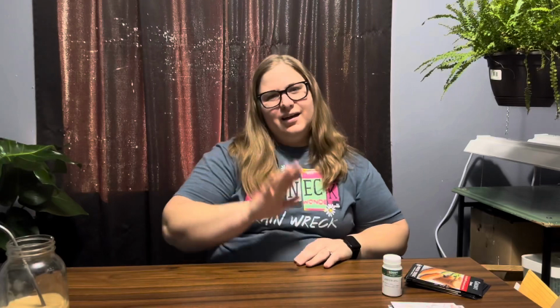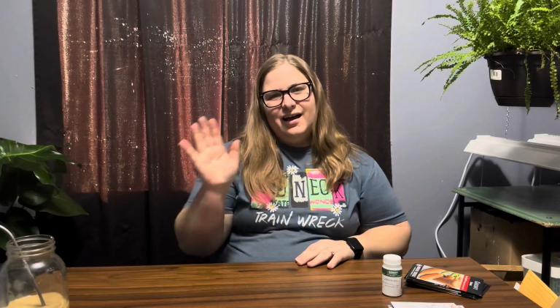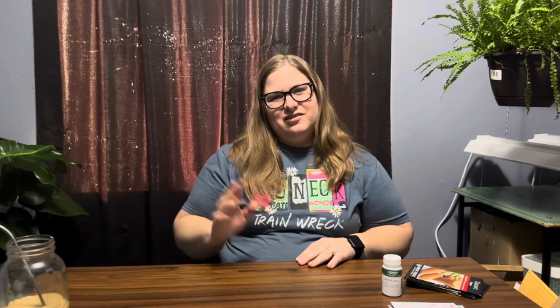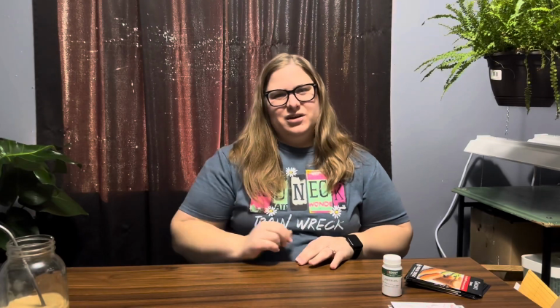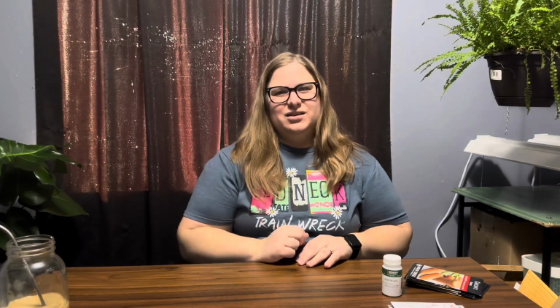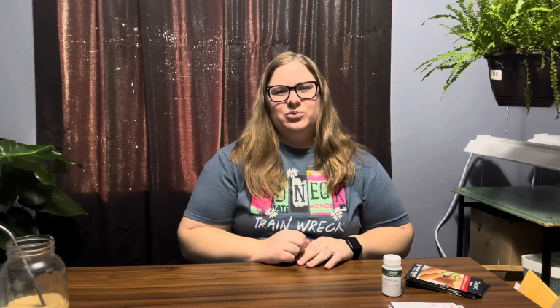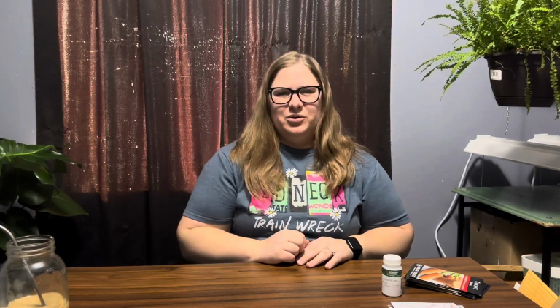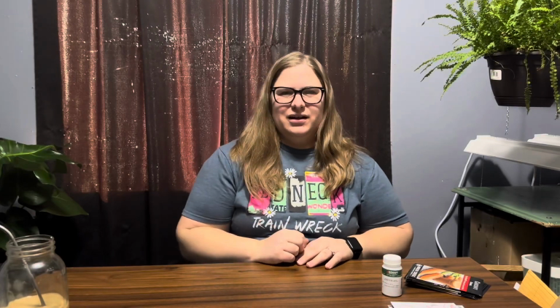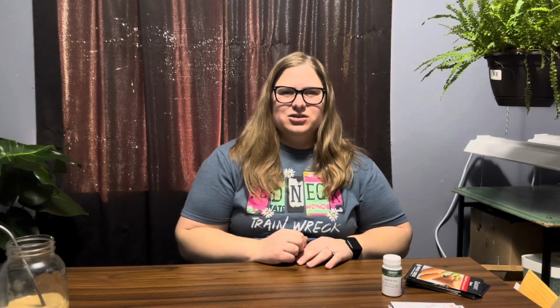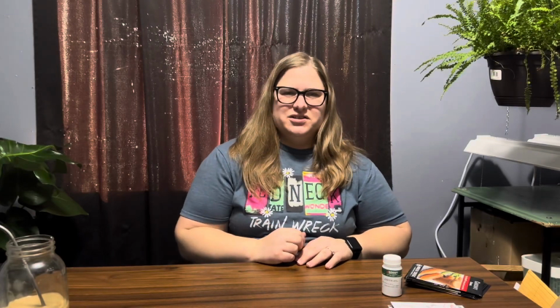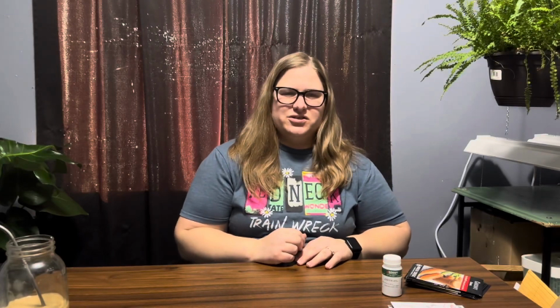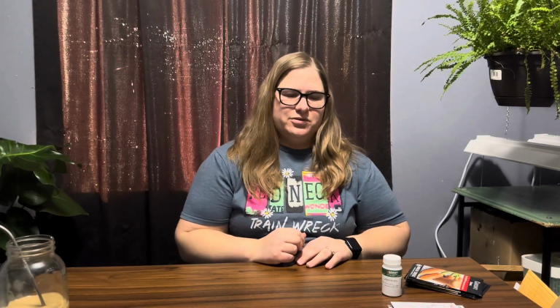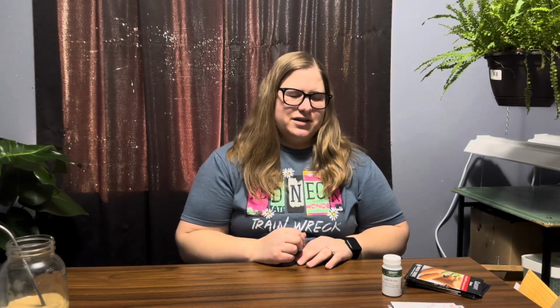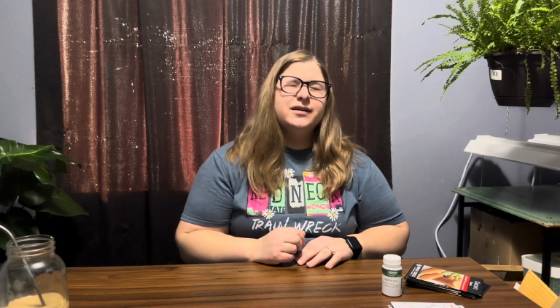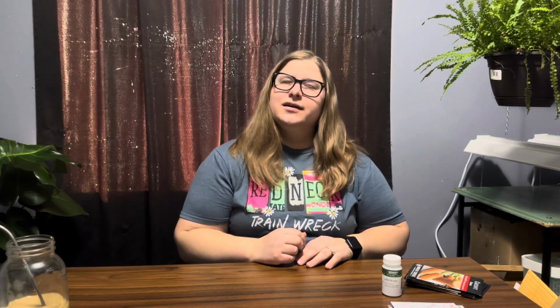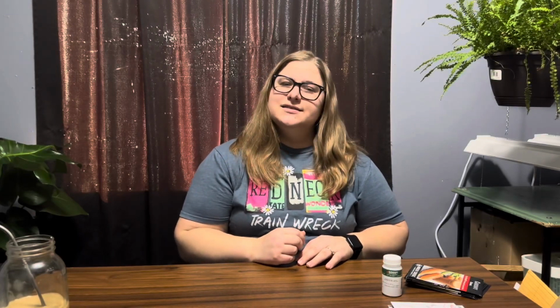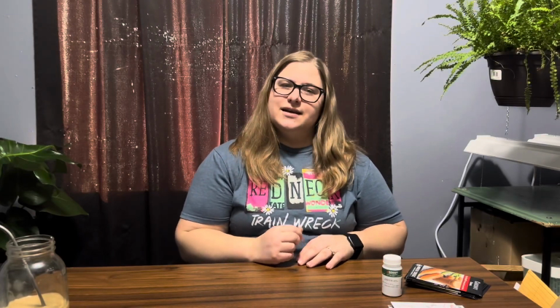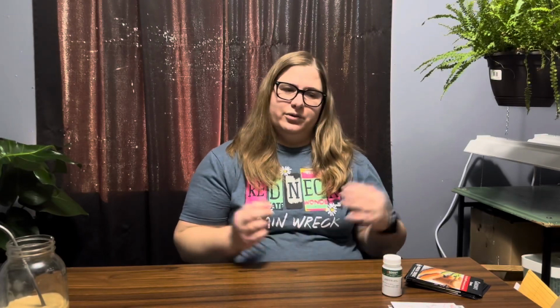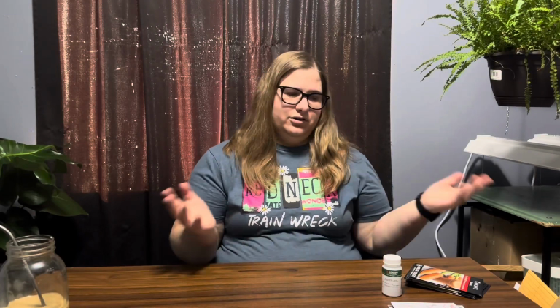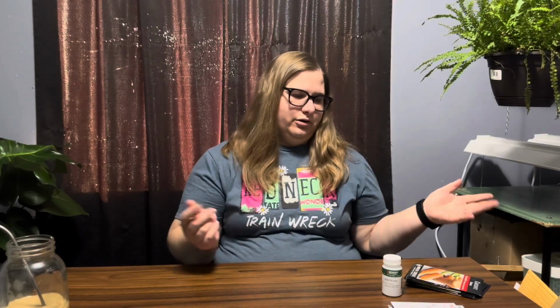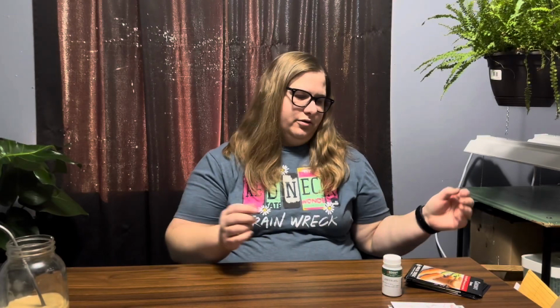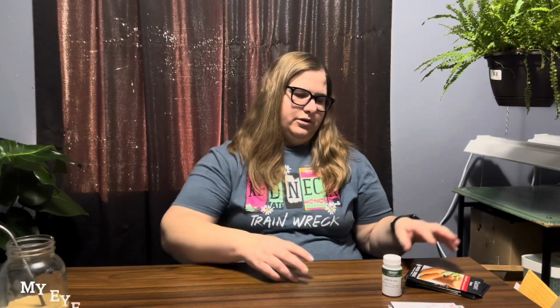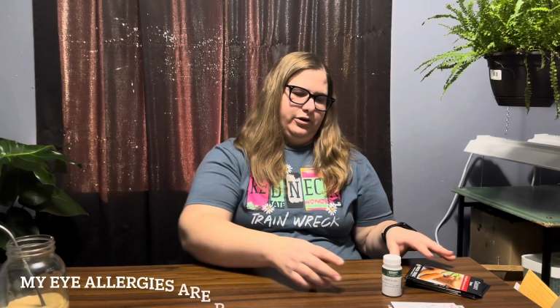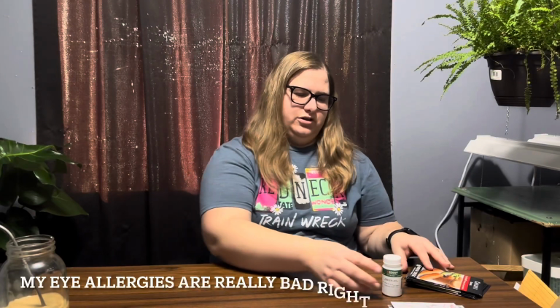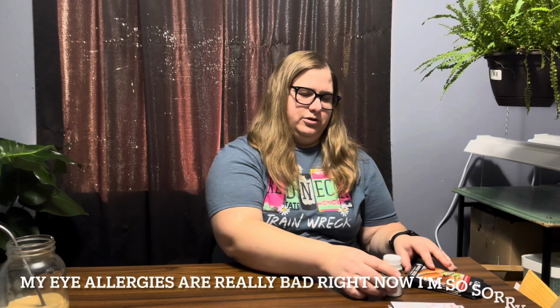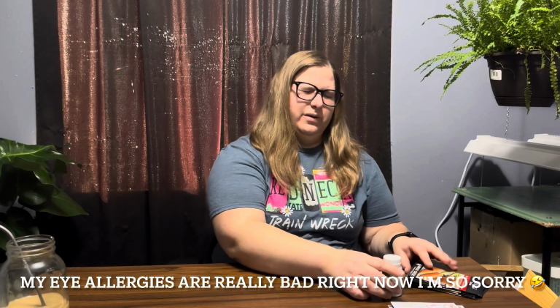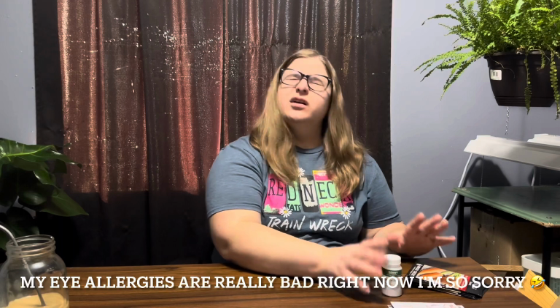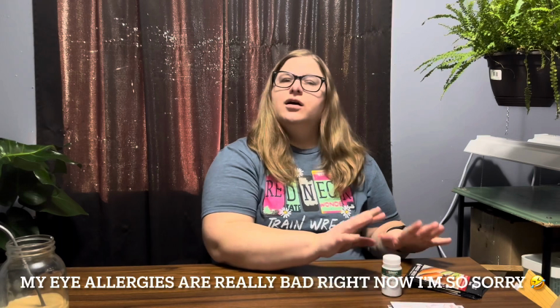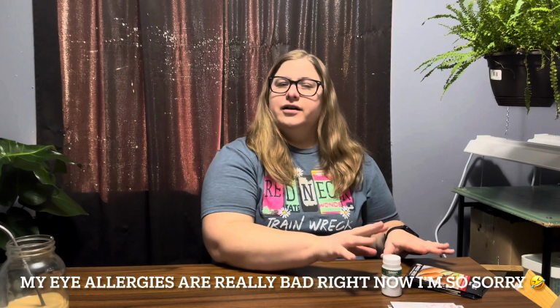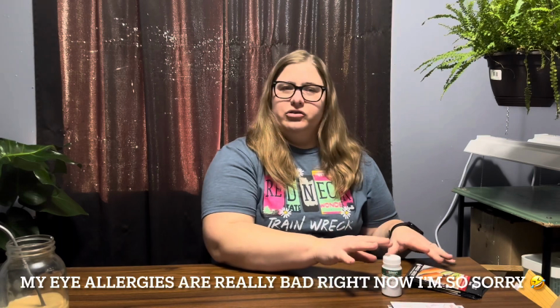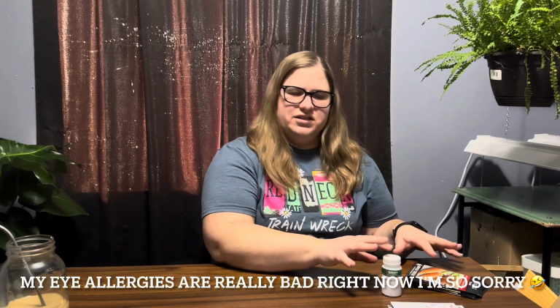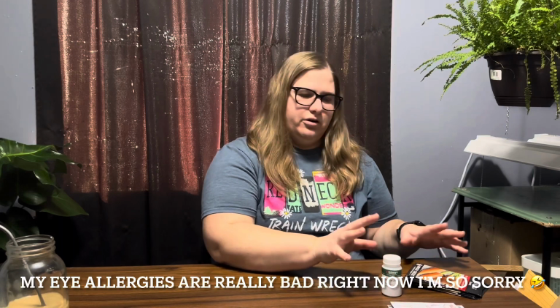Hi everybody and welcome back to Three Sisters Homestead. Today we're in the grow room and we're going to be doing another seed haul.